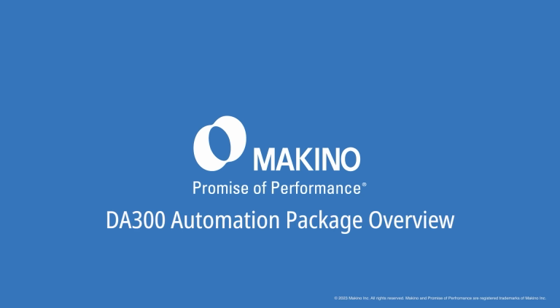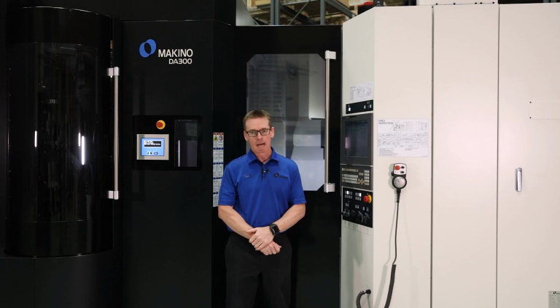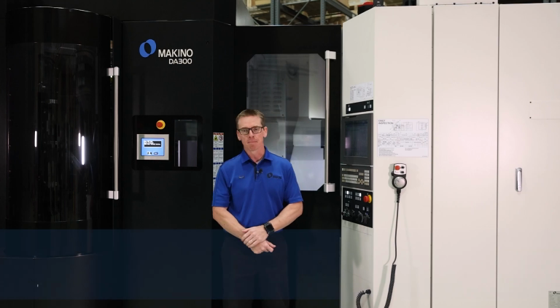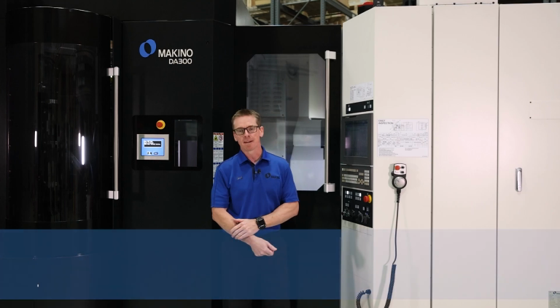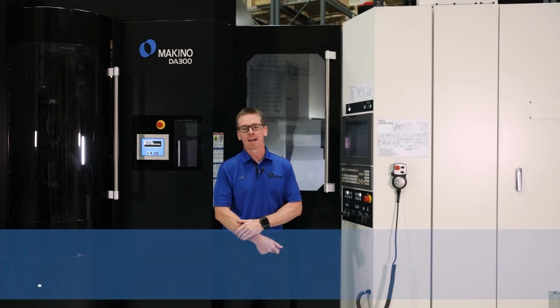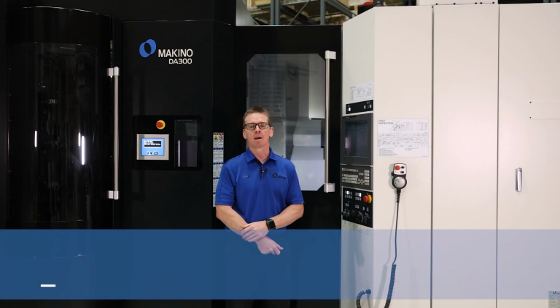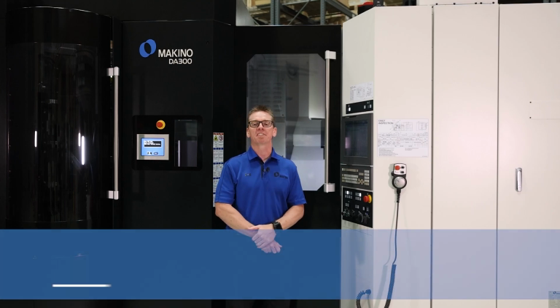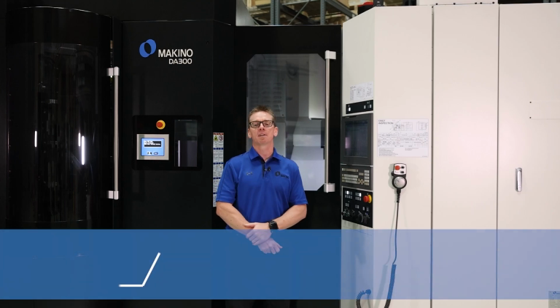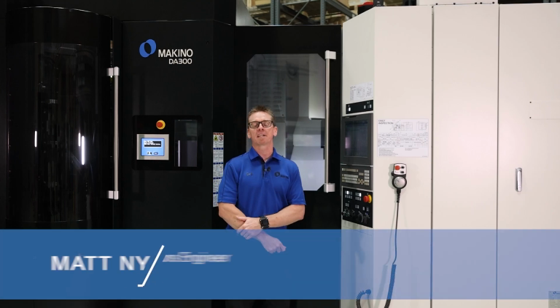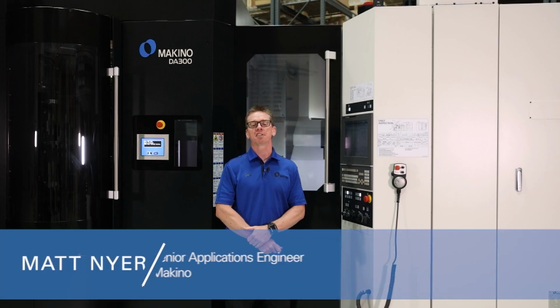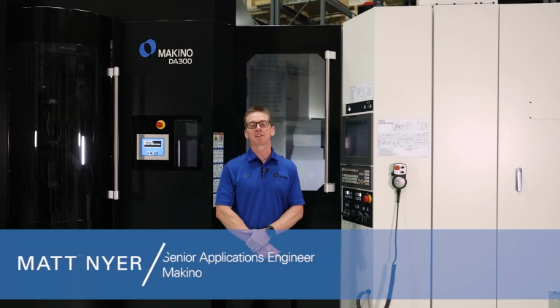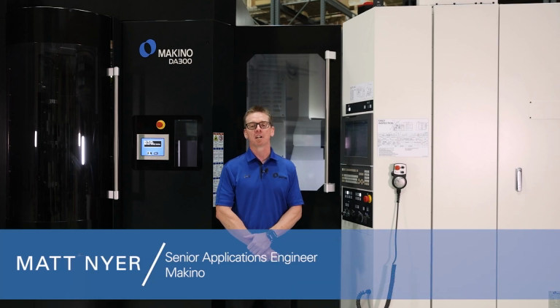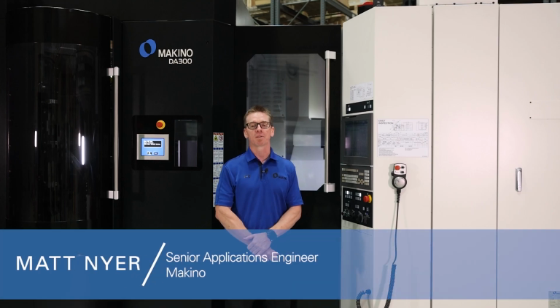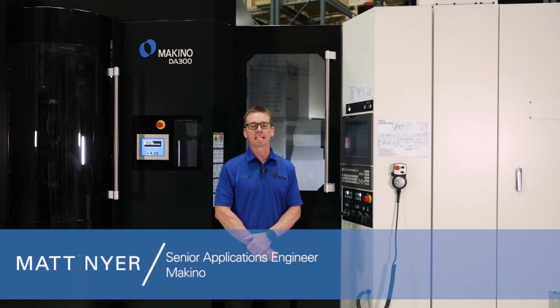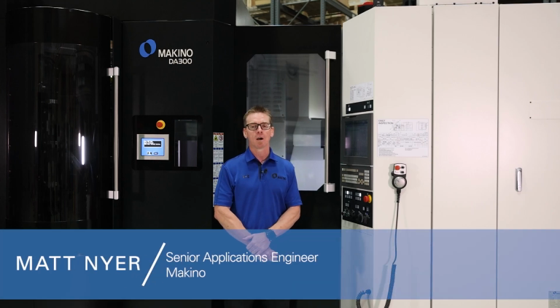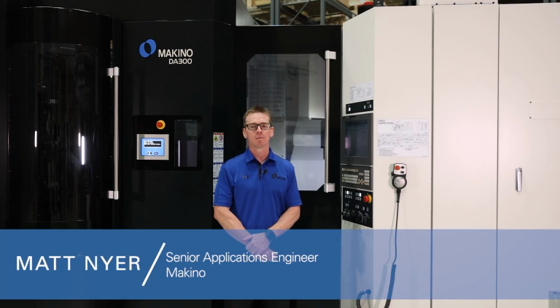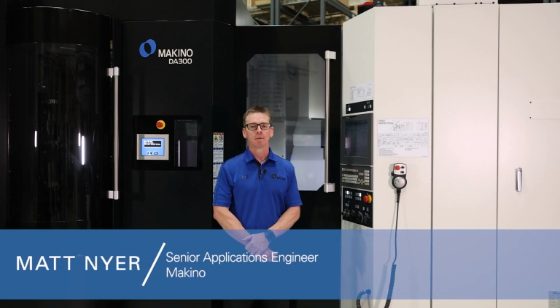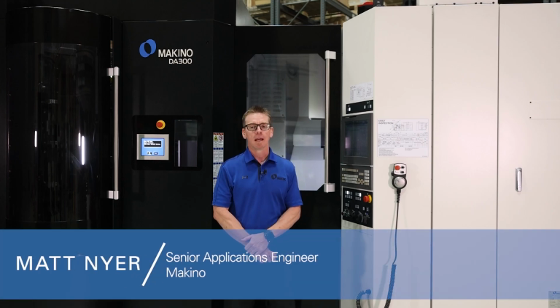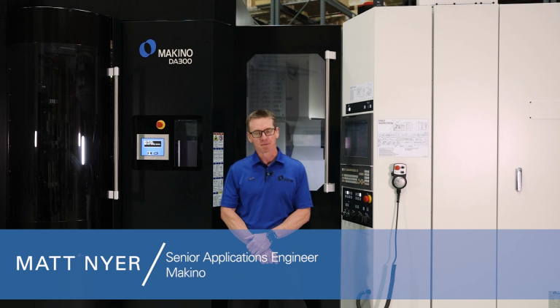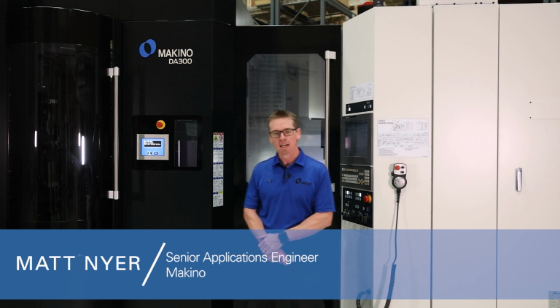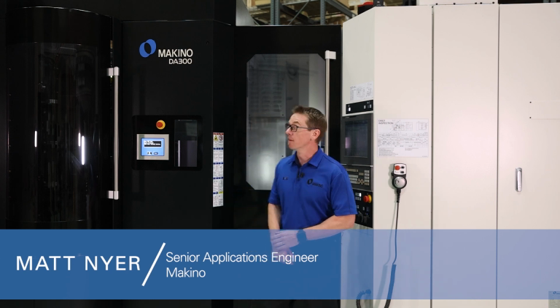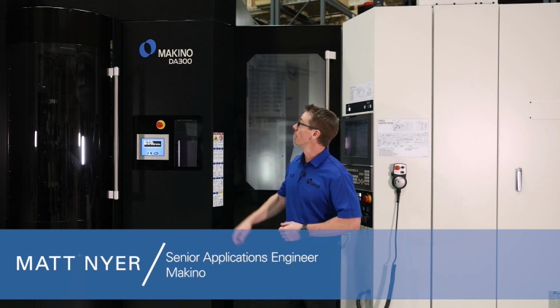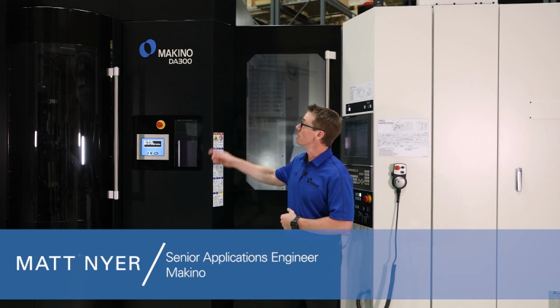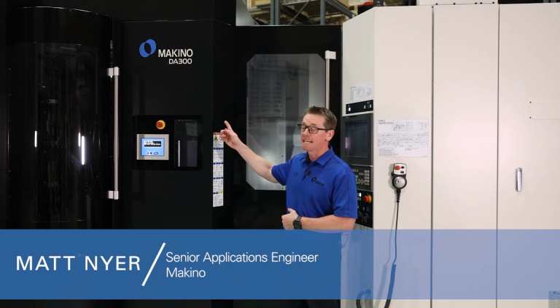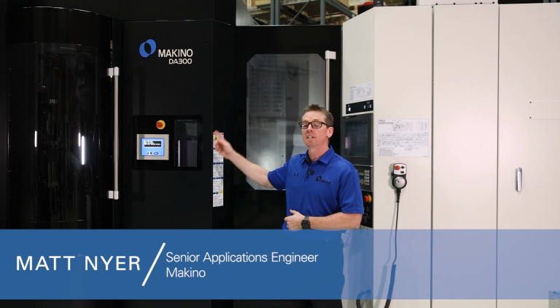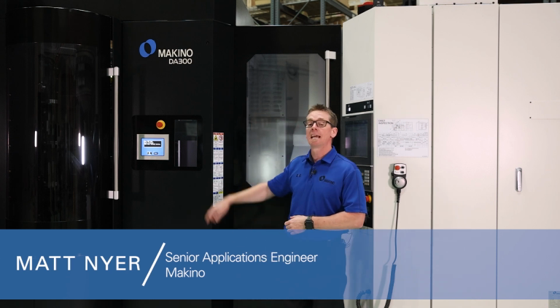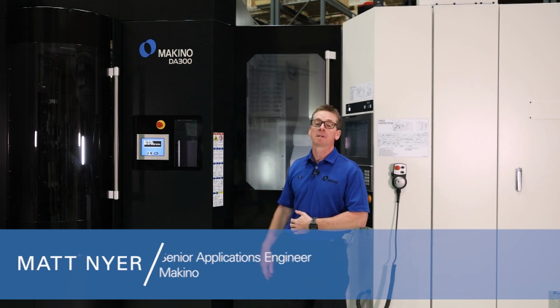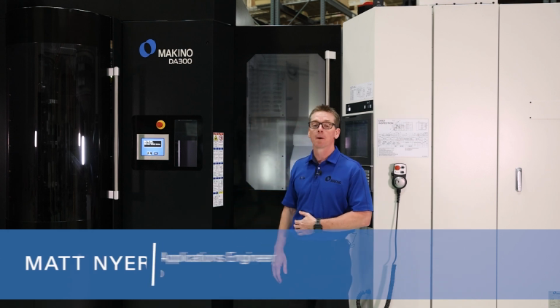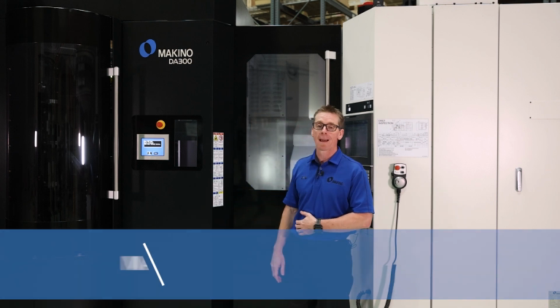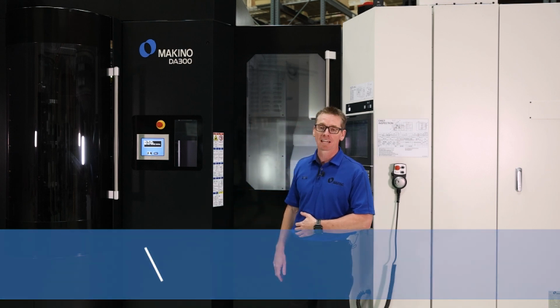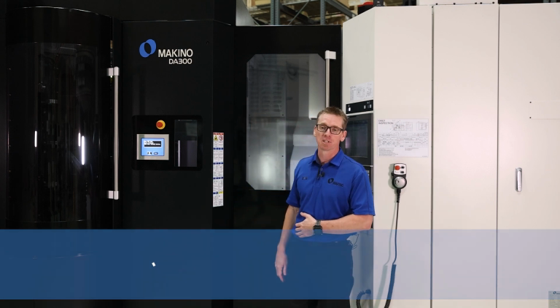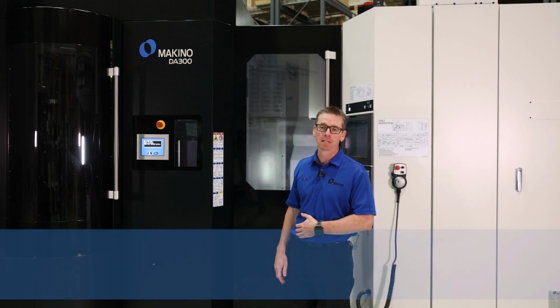Hi, I'm Matt Neier. I'm a senior applications engineer with Makino and I'm standing here in front of the Makino DA300 package machine.